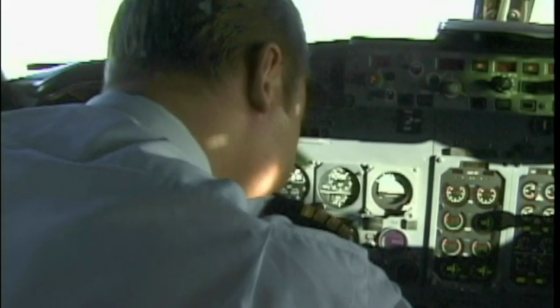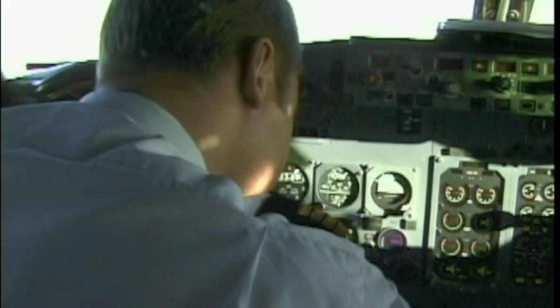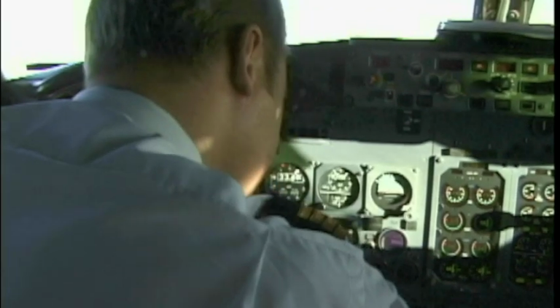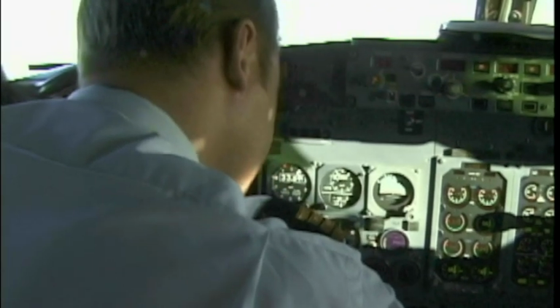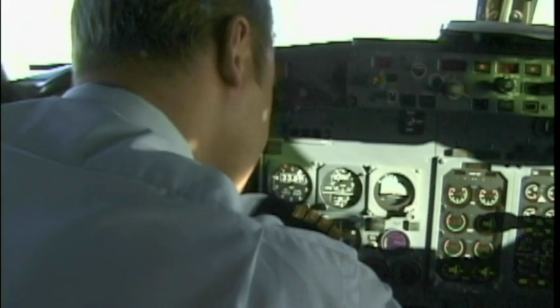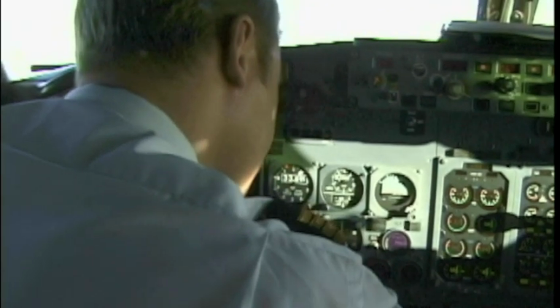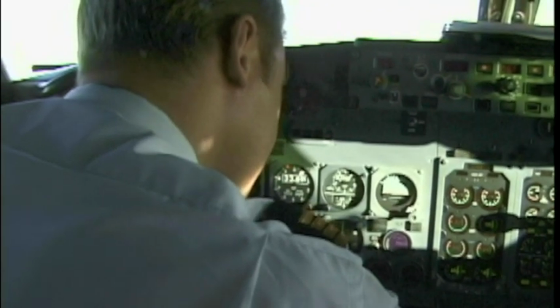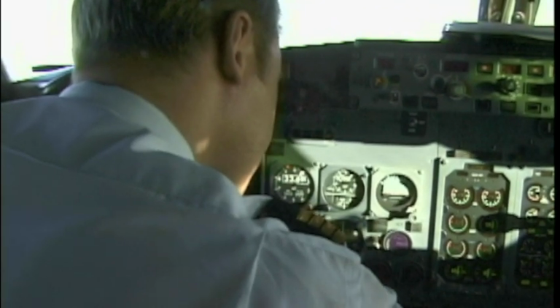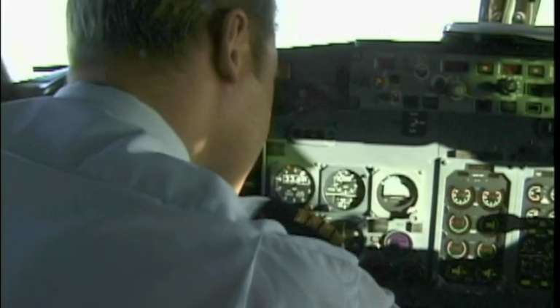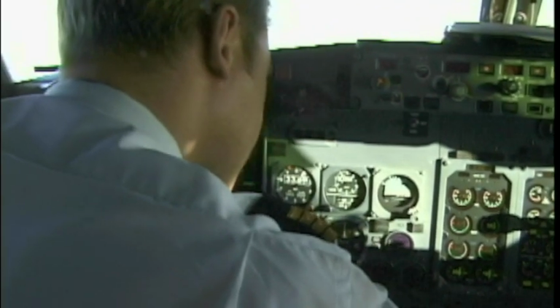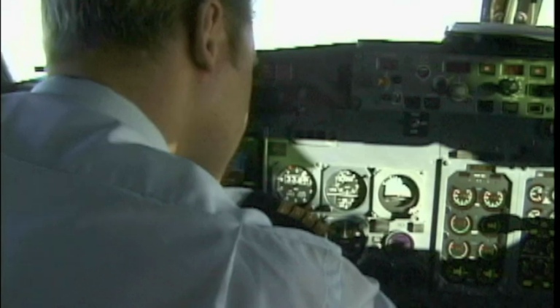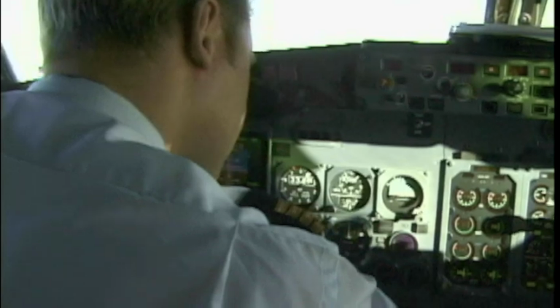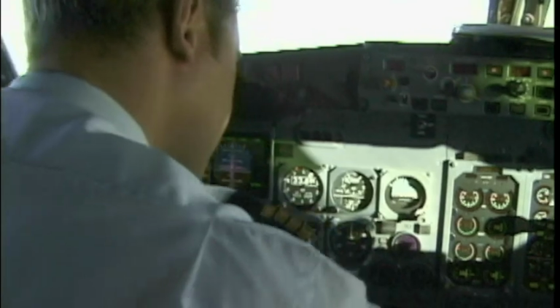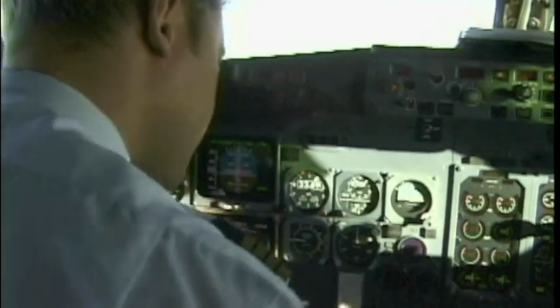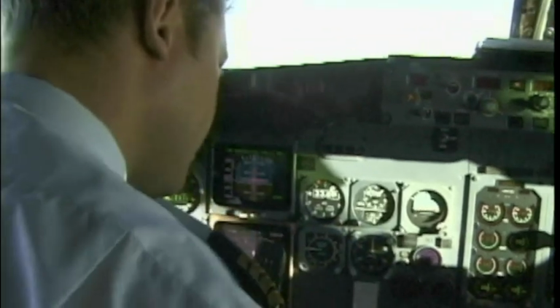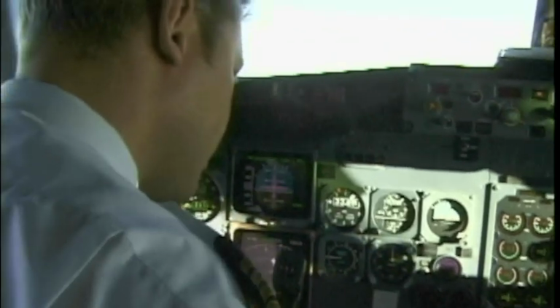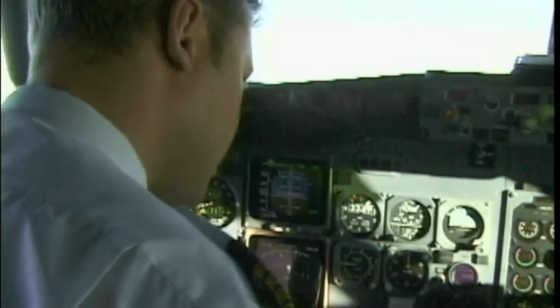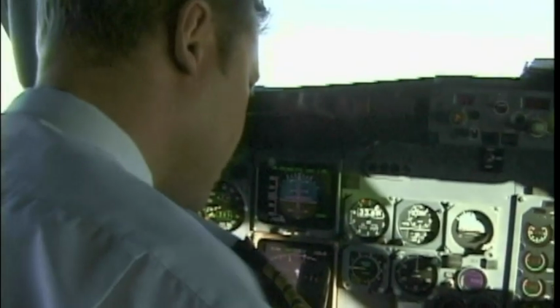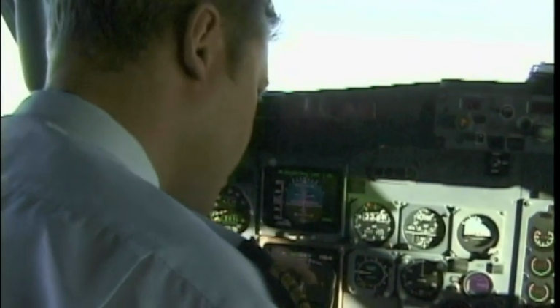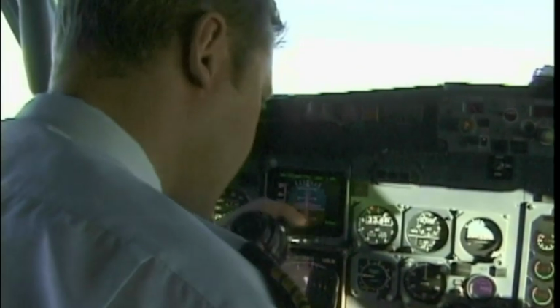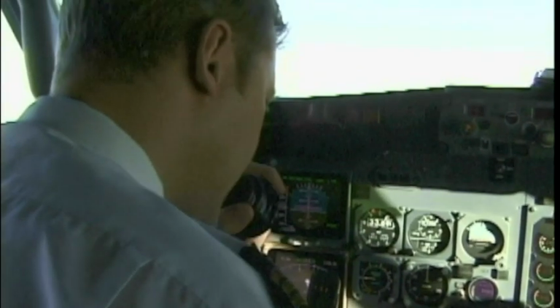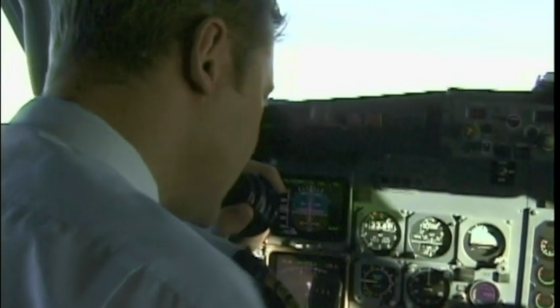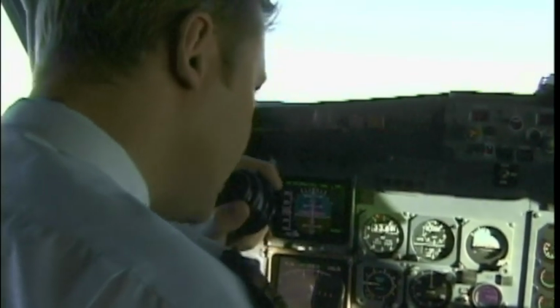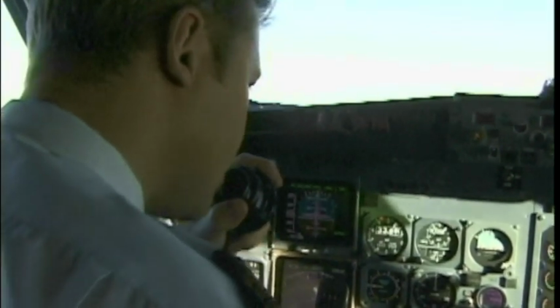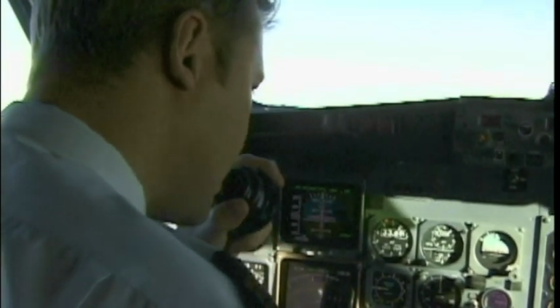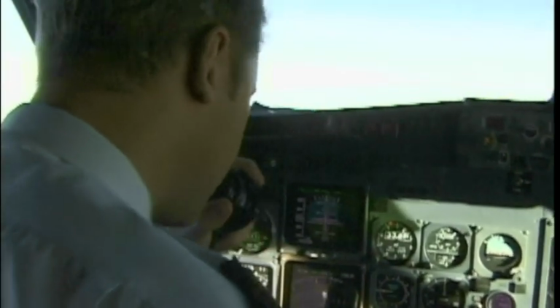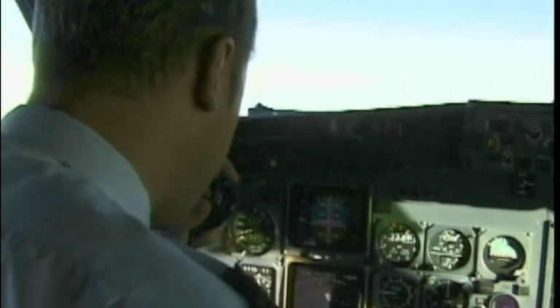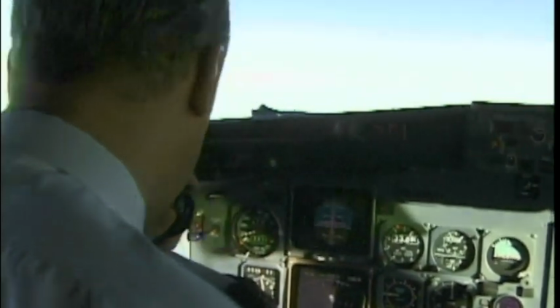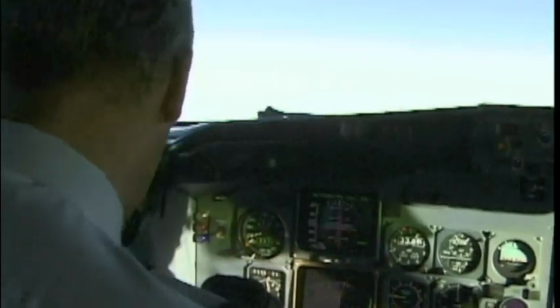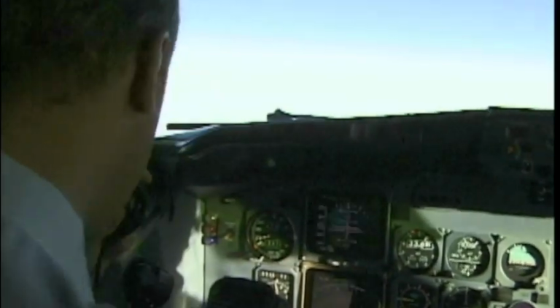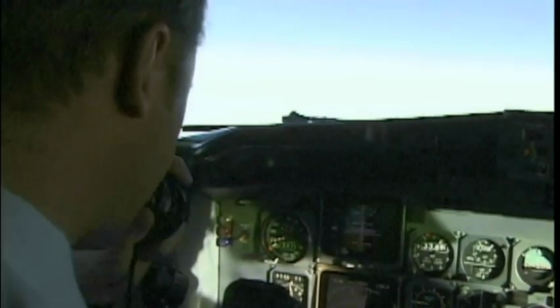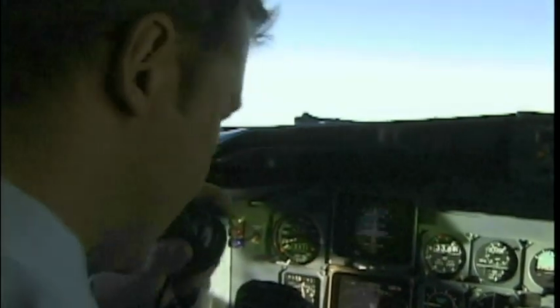Sabena 279 on your left. Control, good afternoon, maintain at 10,100 meters, minimum 10,500, standard, Sevilla 279.